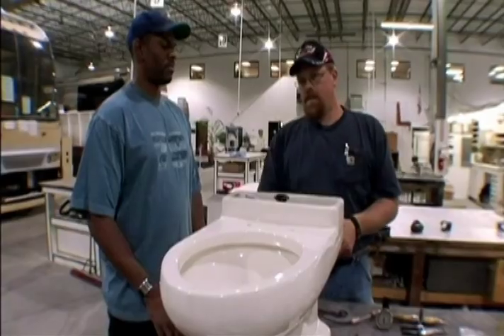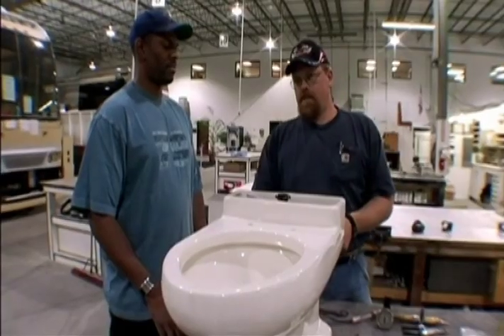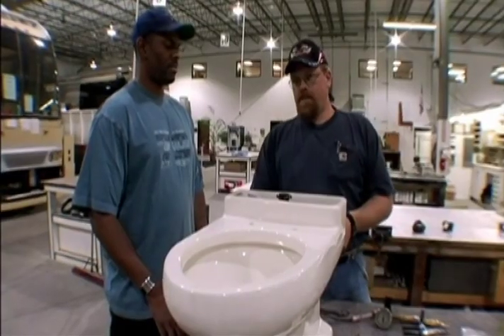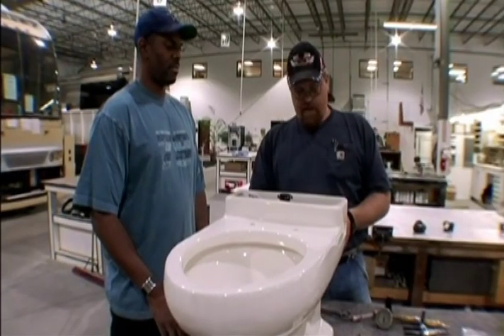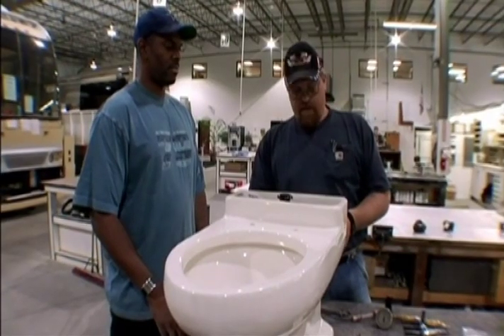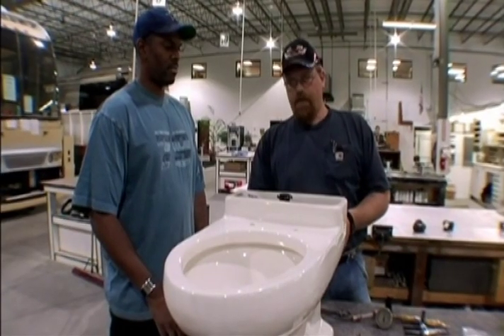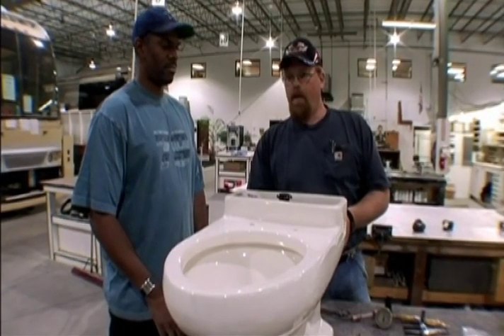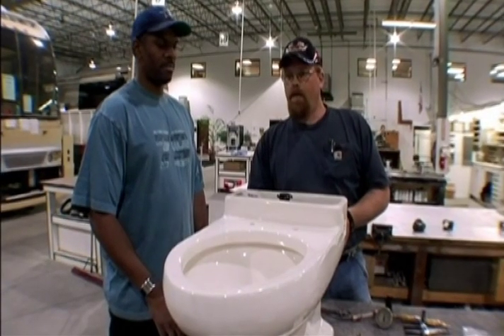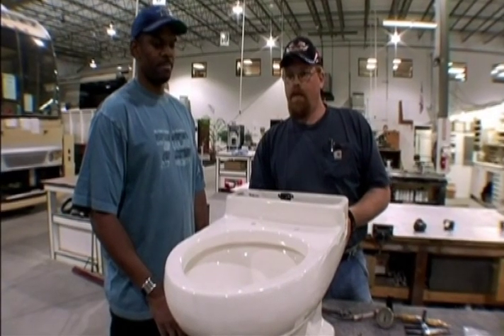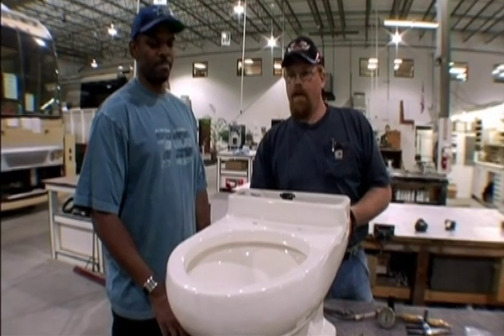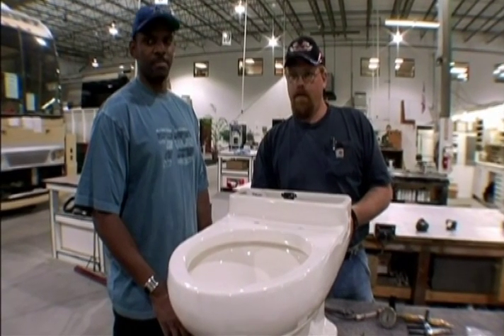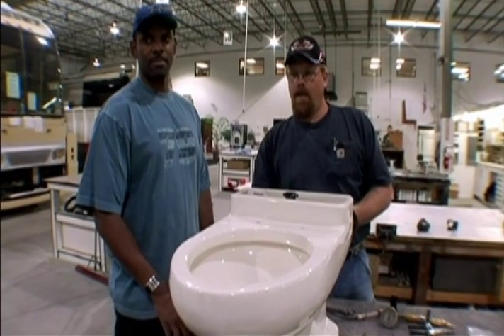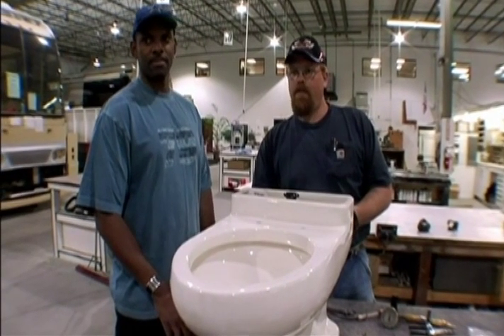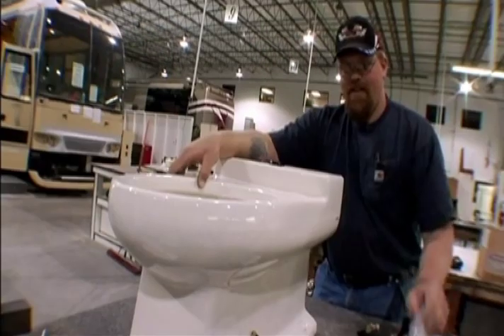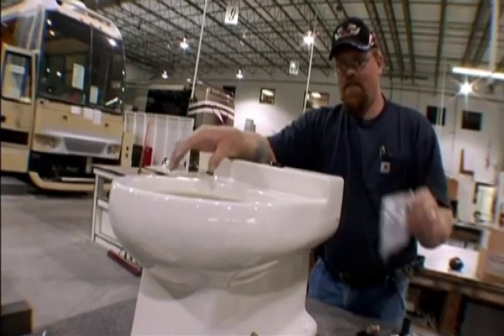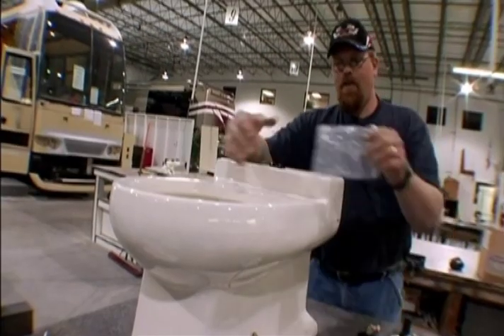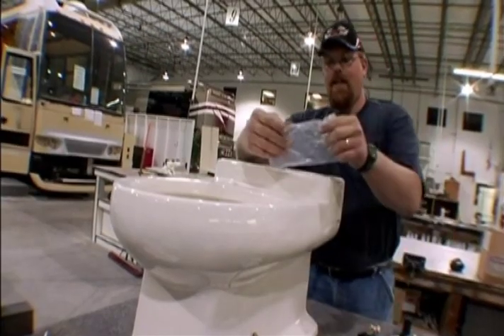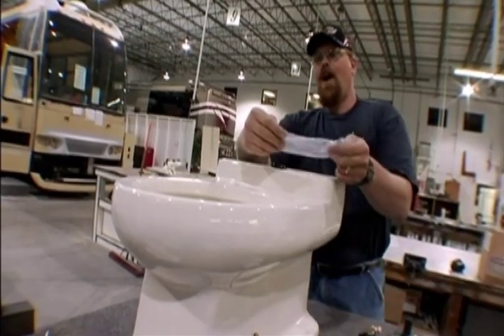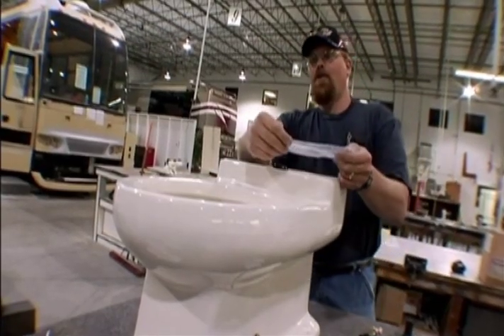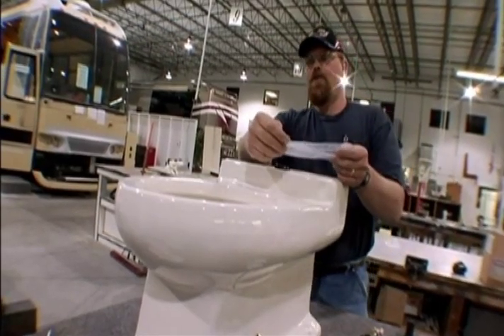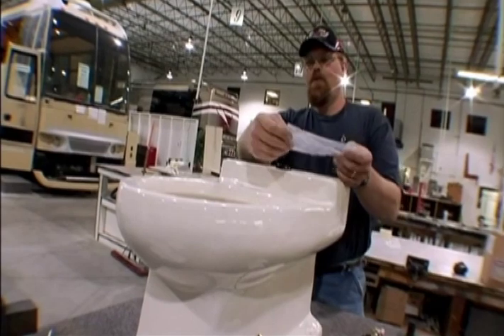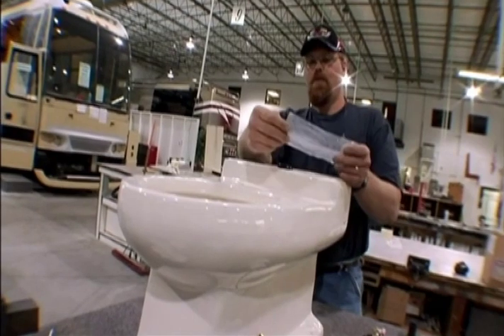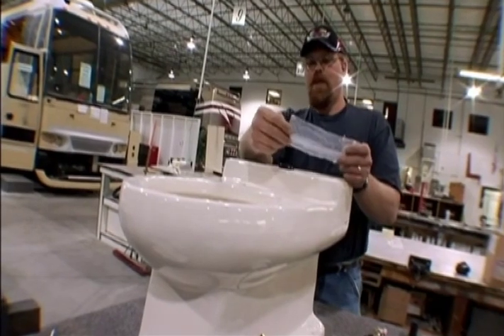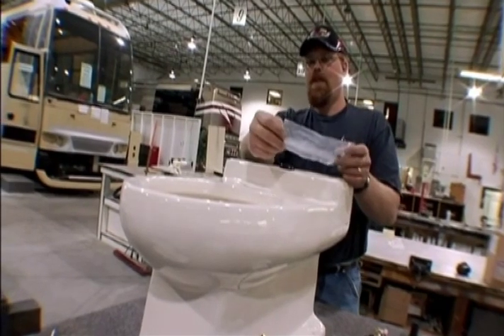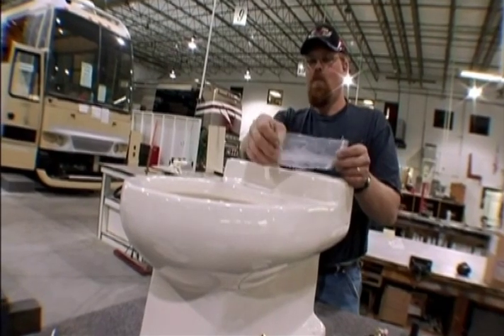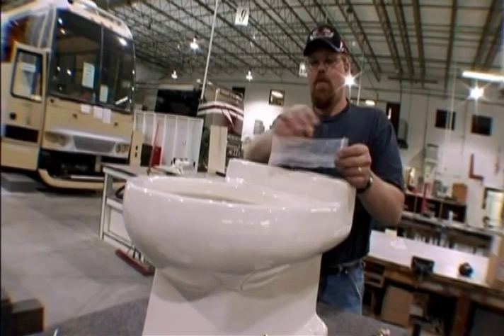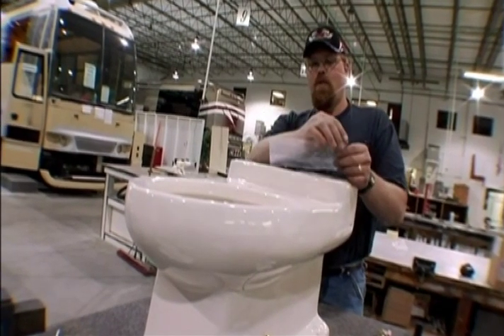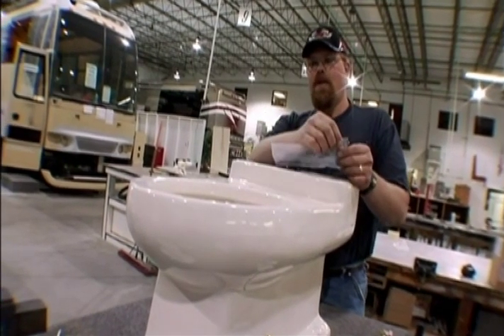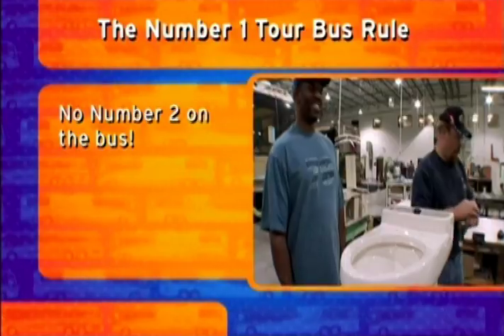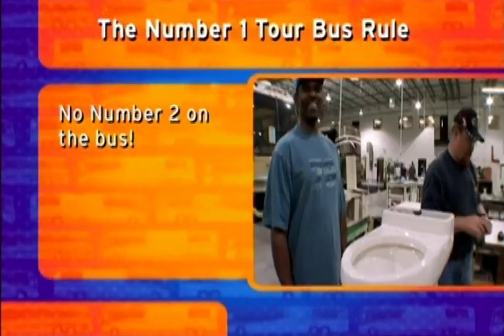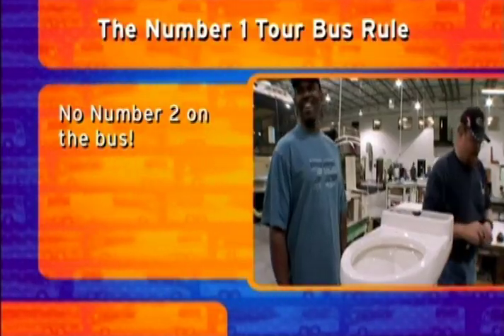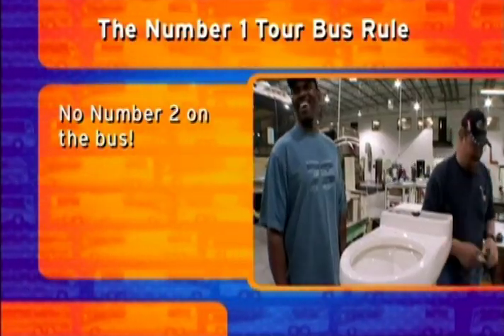This is the throne of toilets. This throne would allow you to break the number one rule on a tour bus.